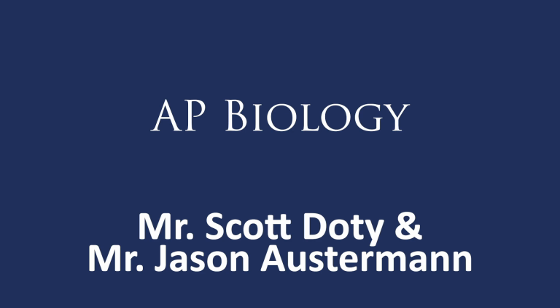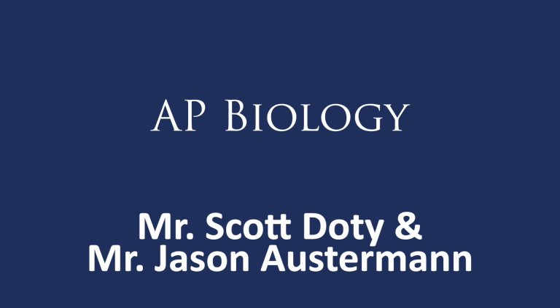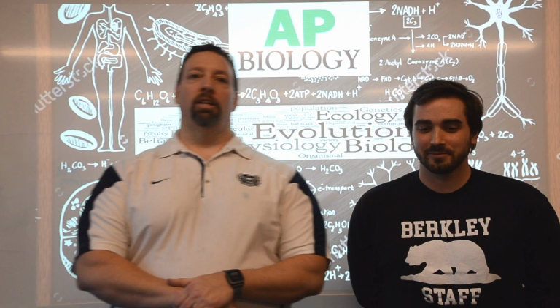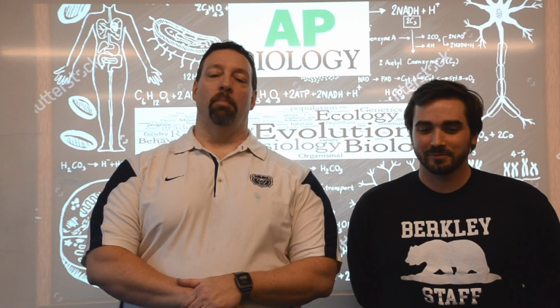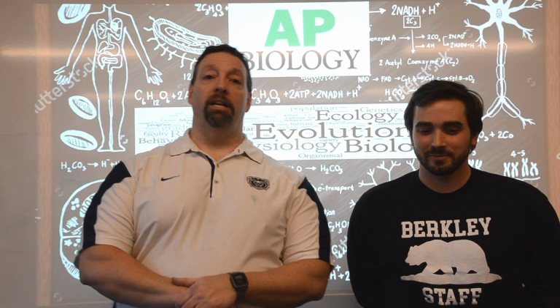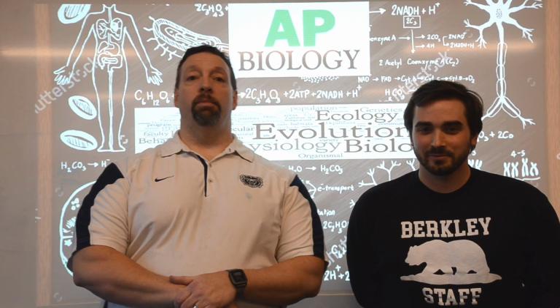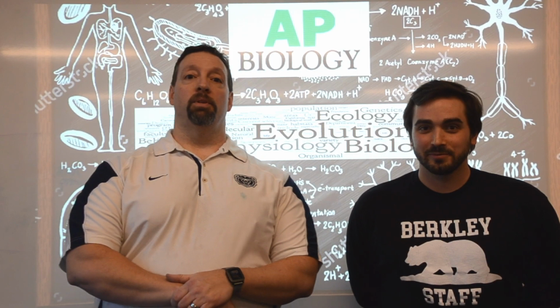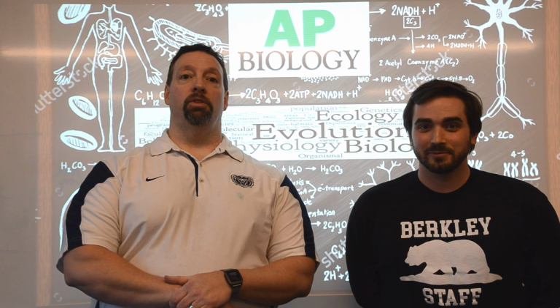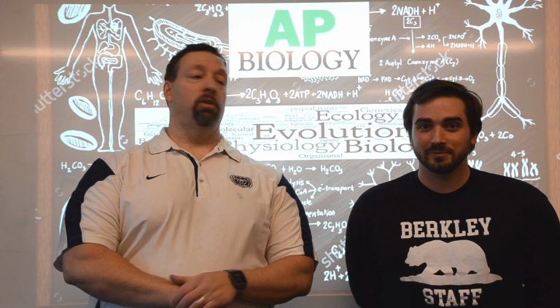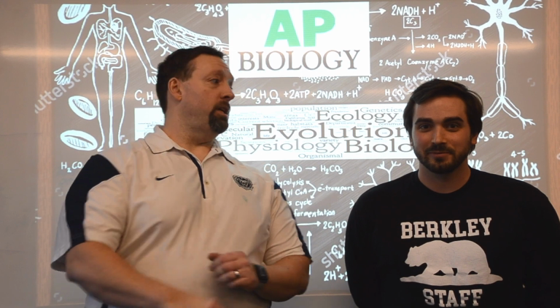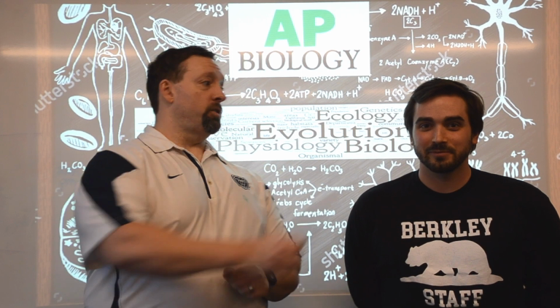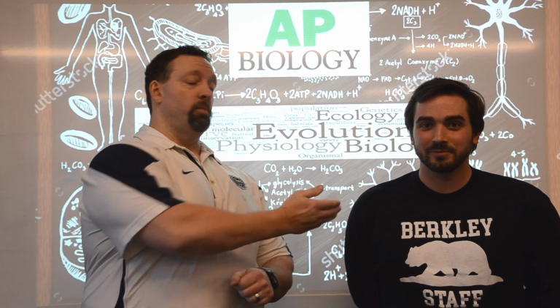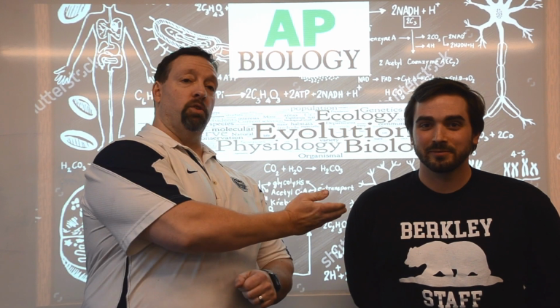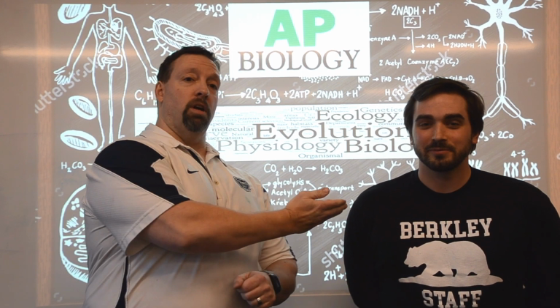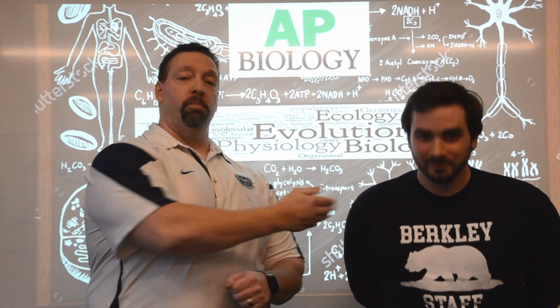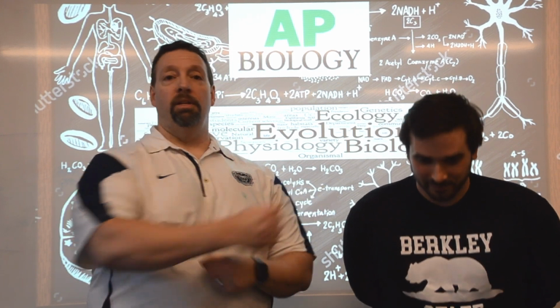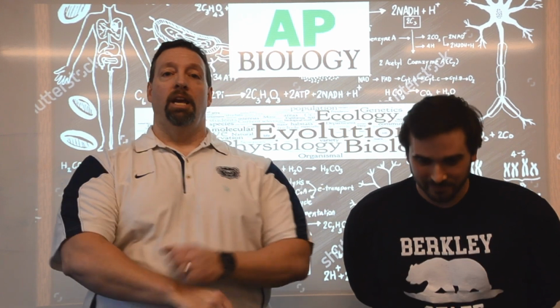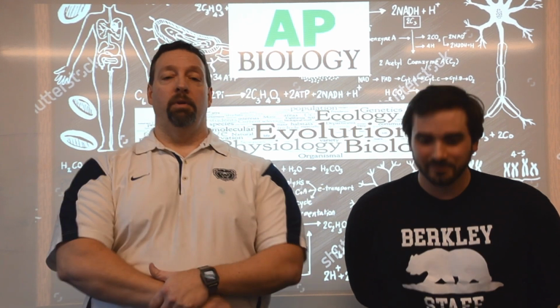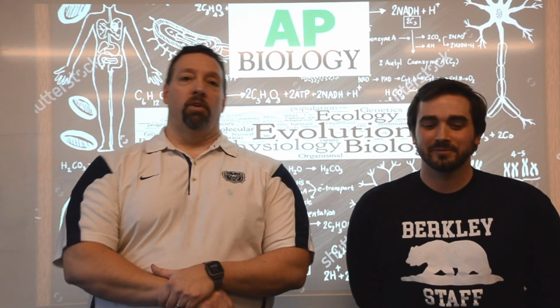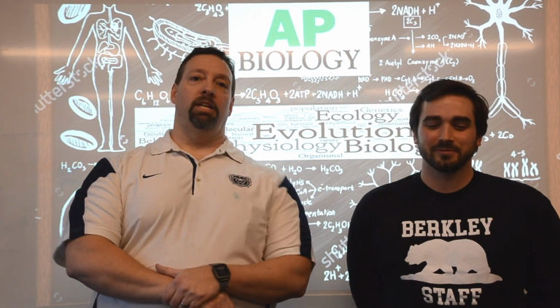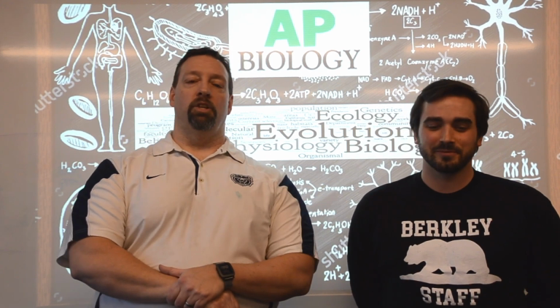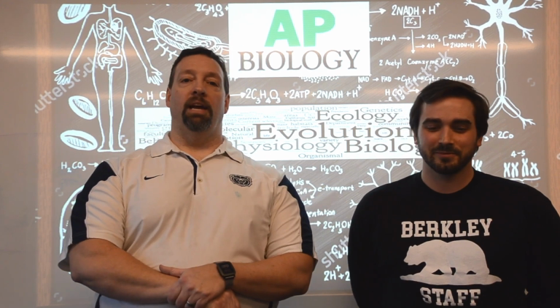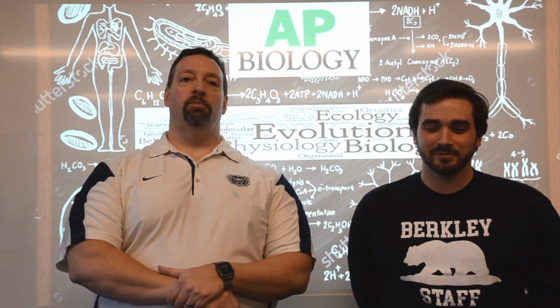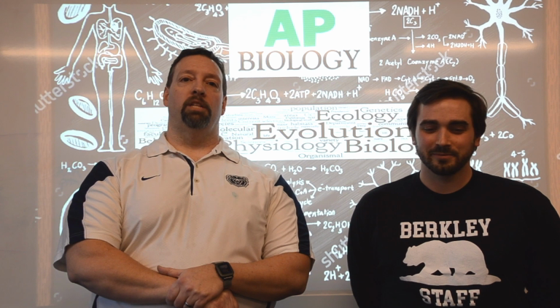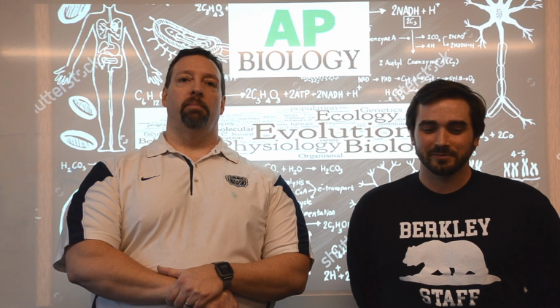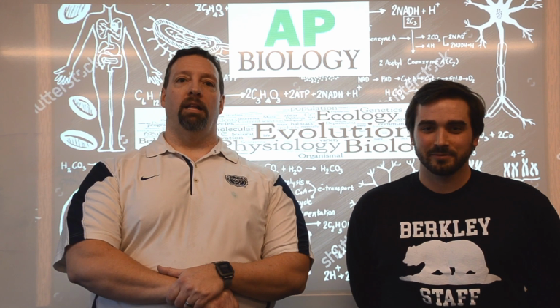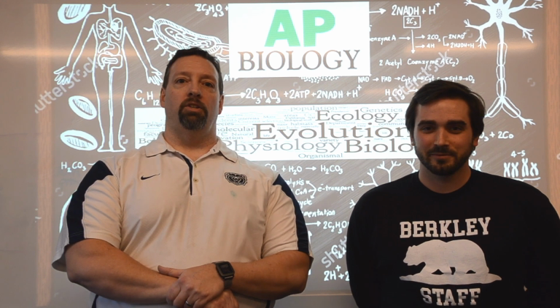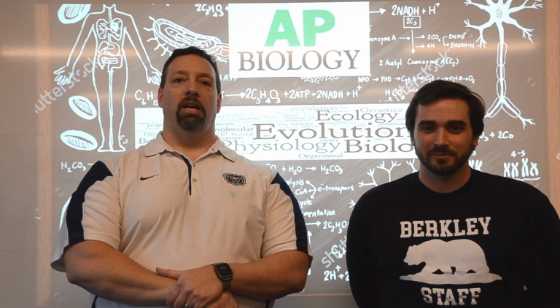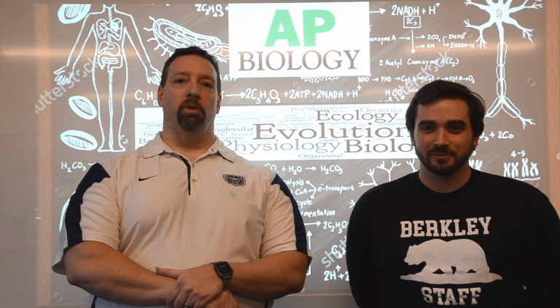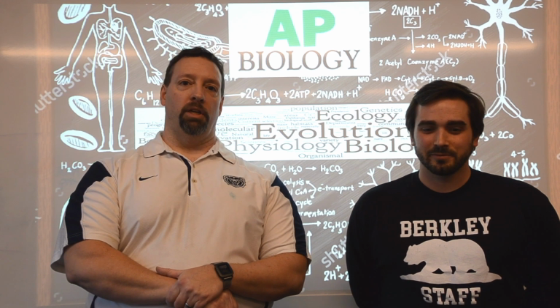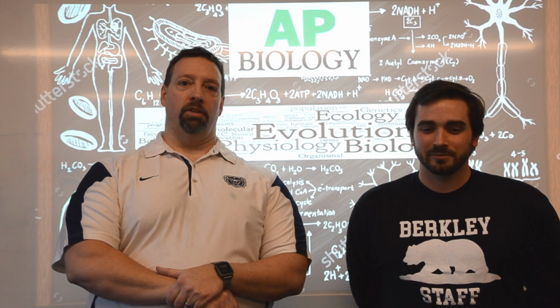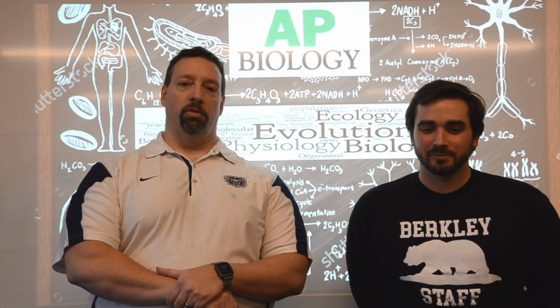Hello, my name is Mr. Doty and this is Mr. Osterman. We both teach Advanced Placement Biology at Berkeley High School.